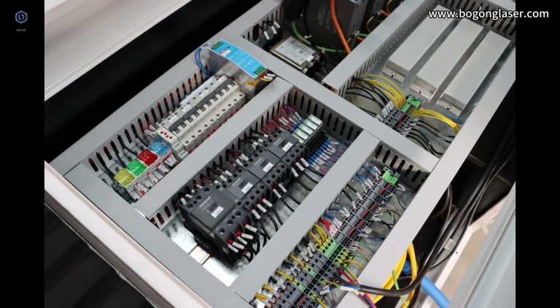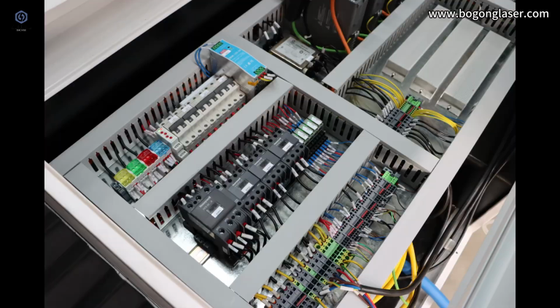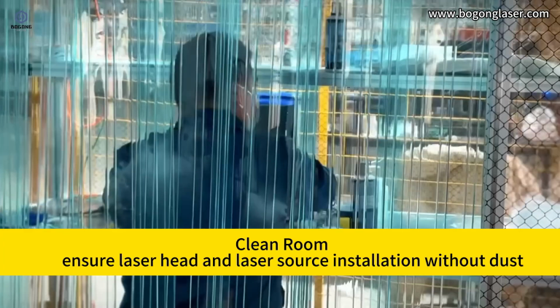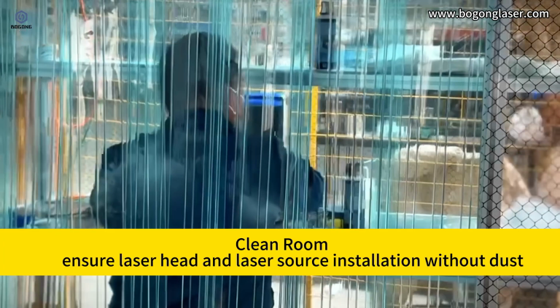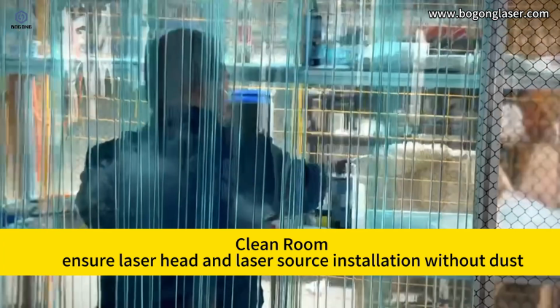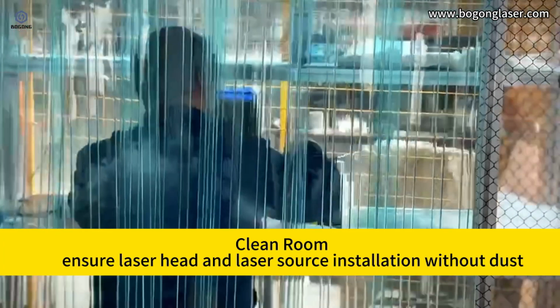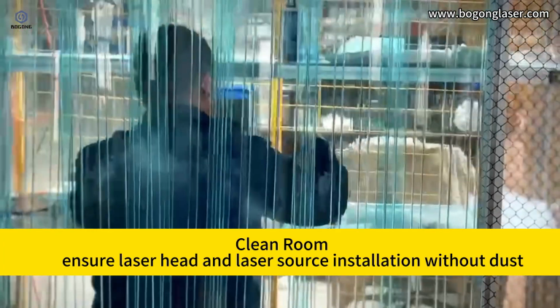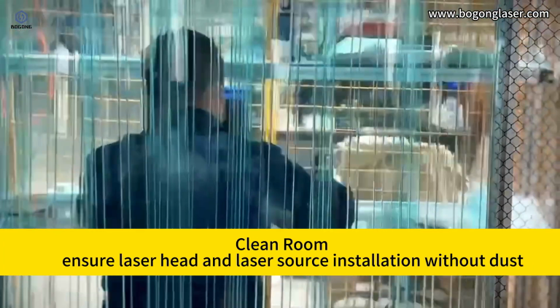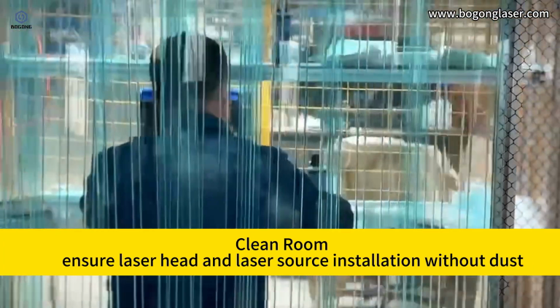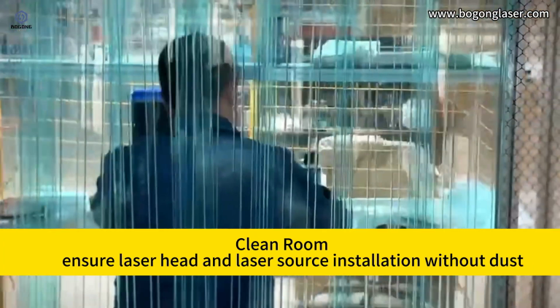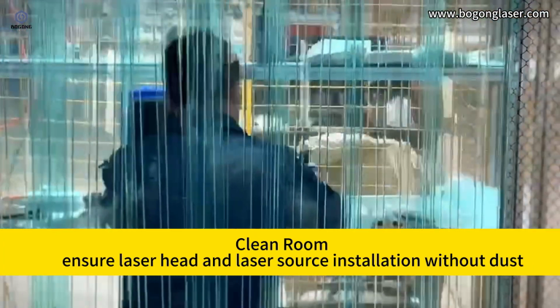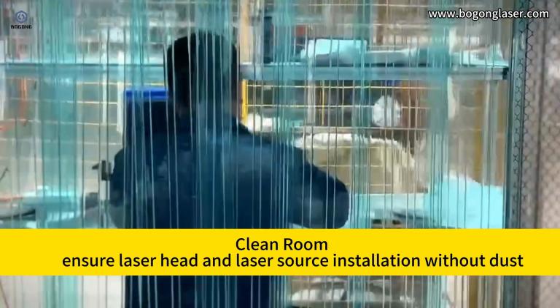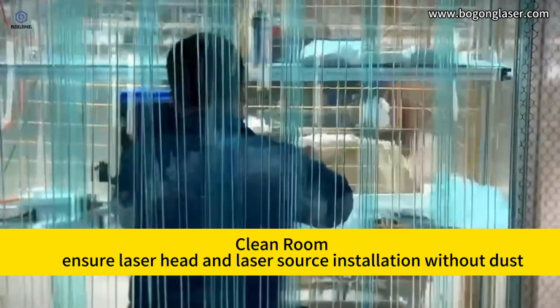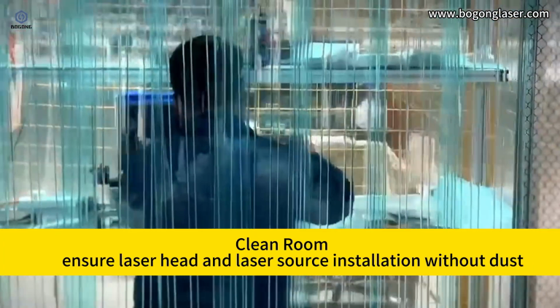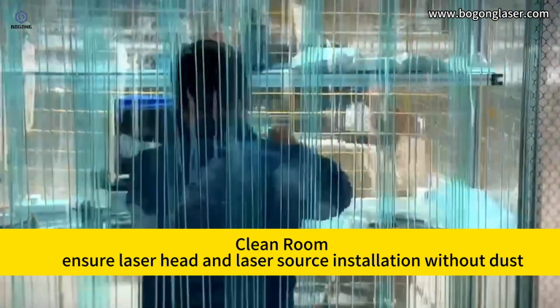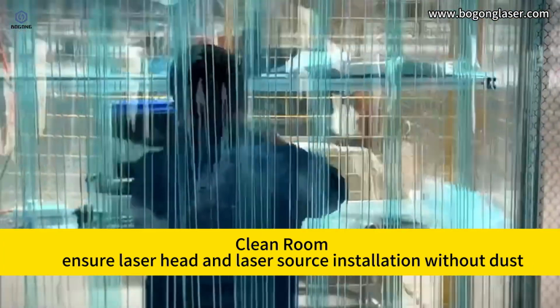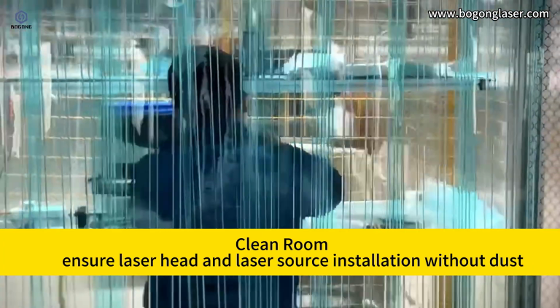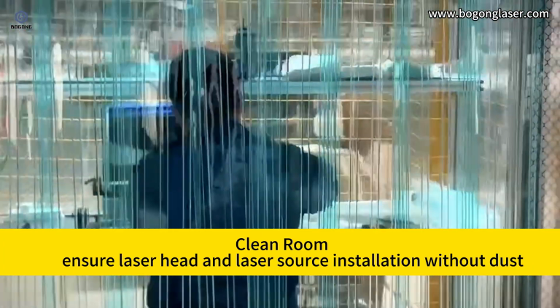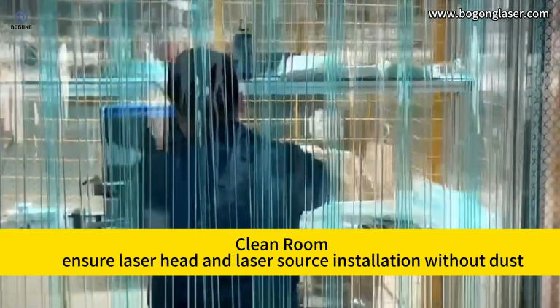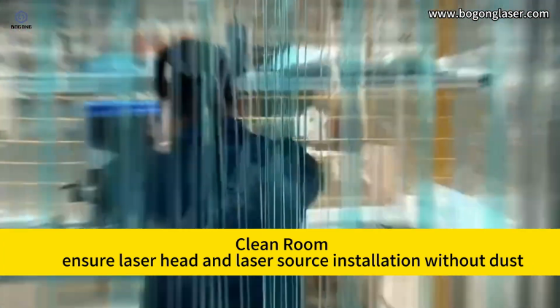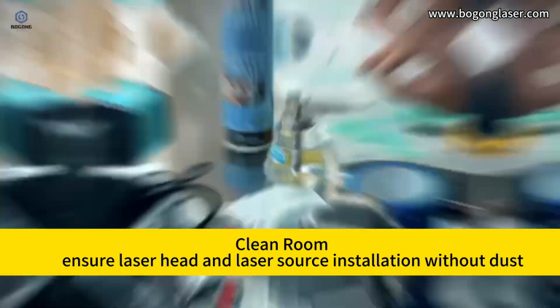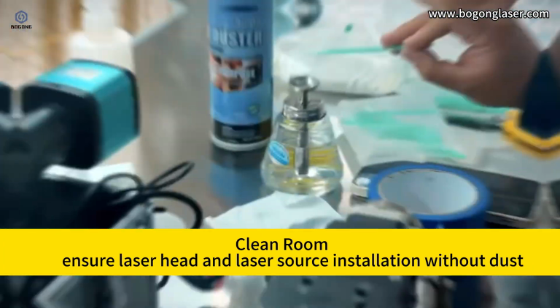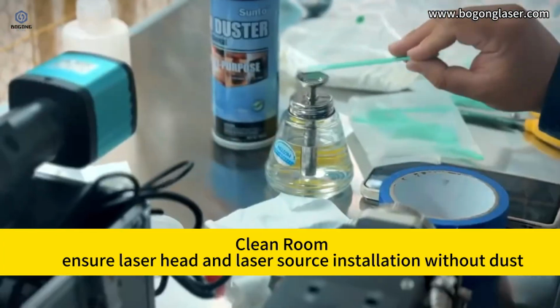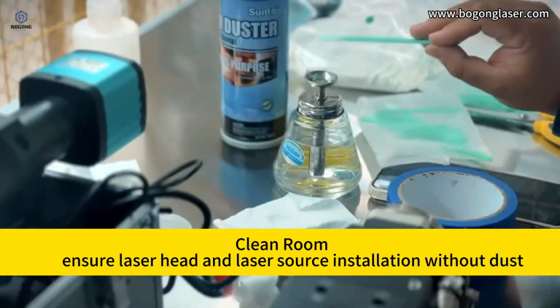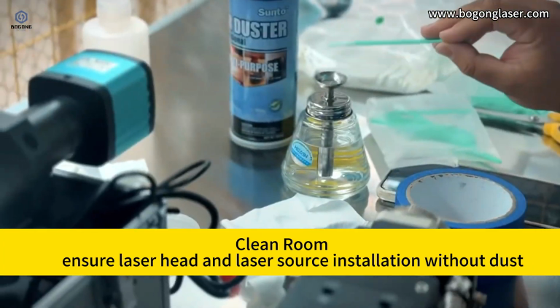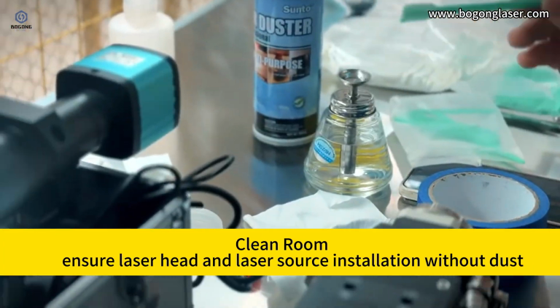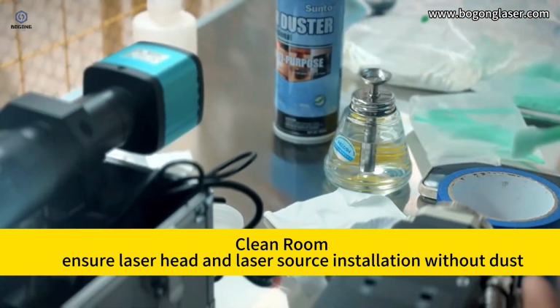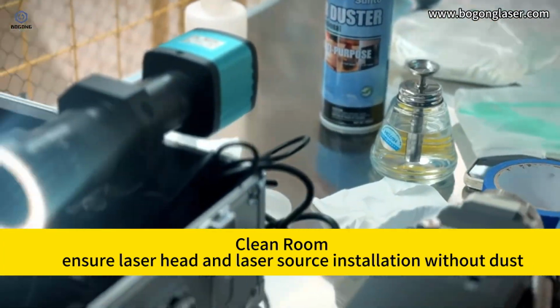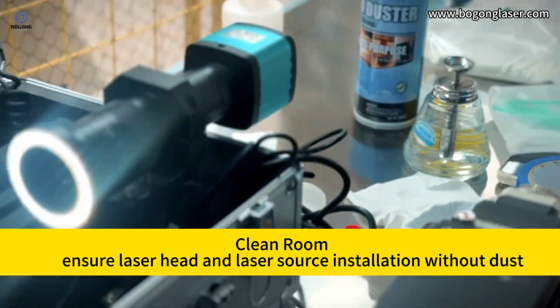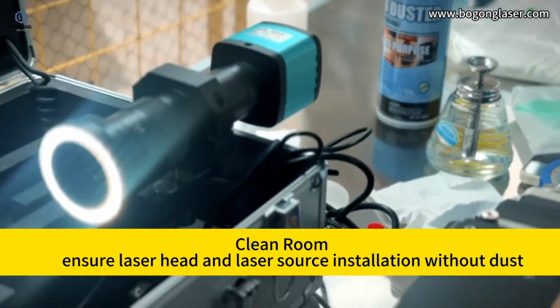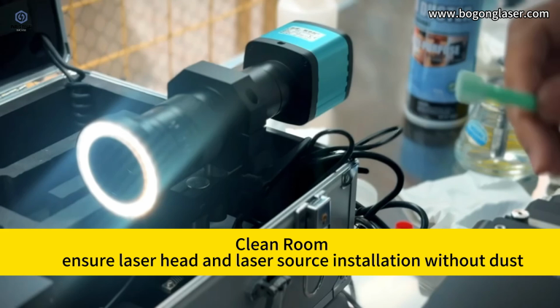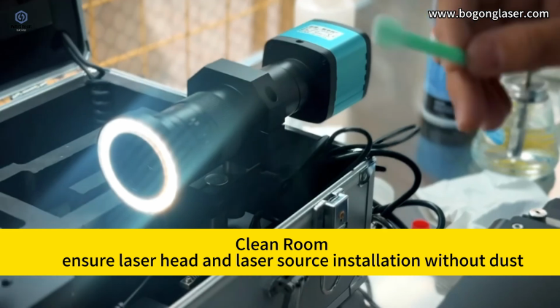A clean room ensures that the laser head and laser source installation is free from dust.